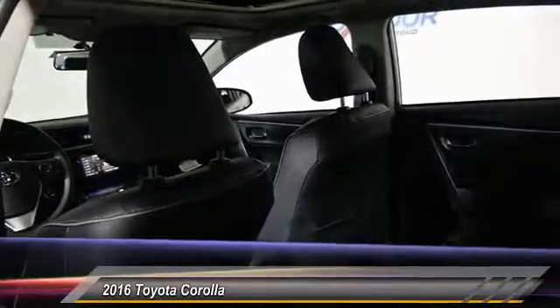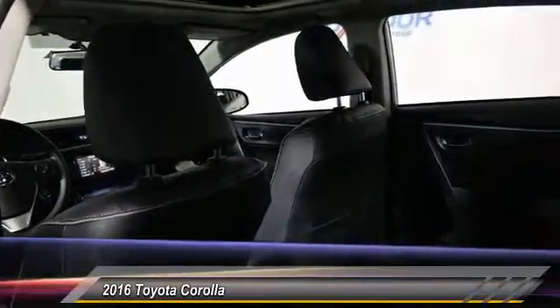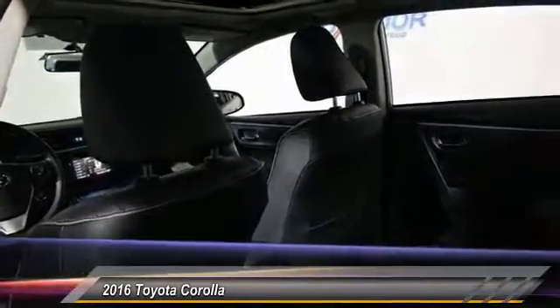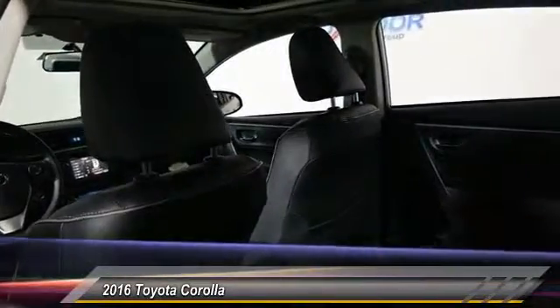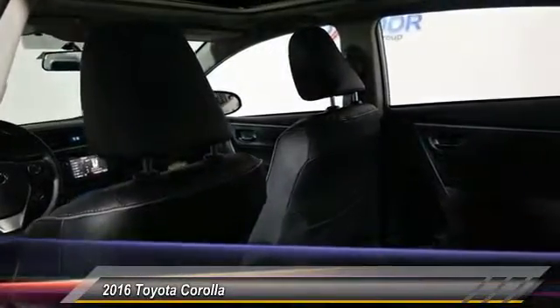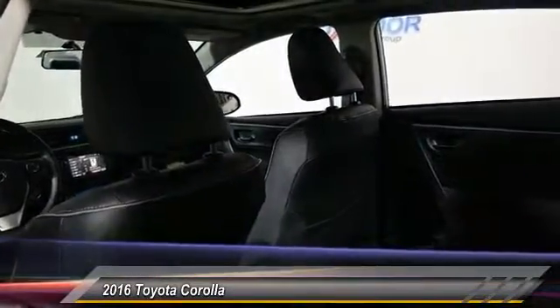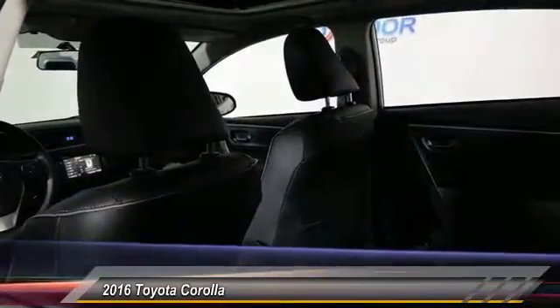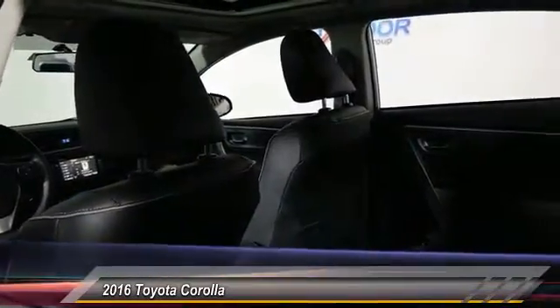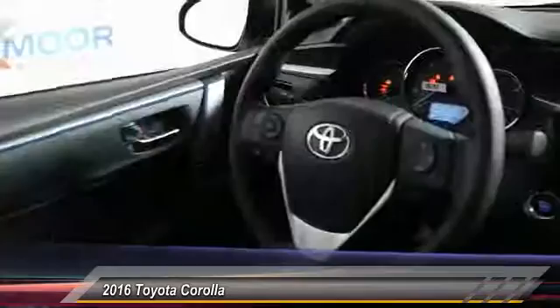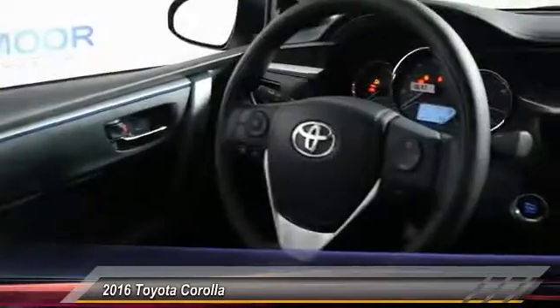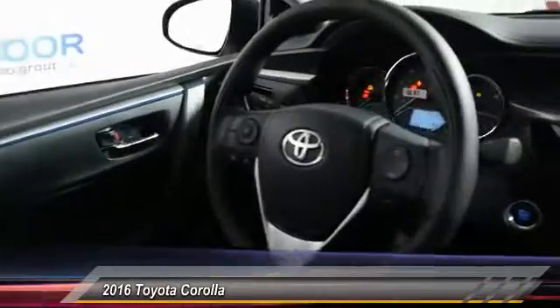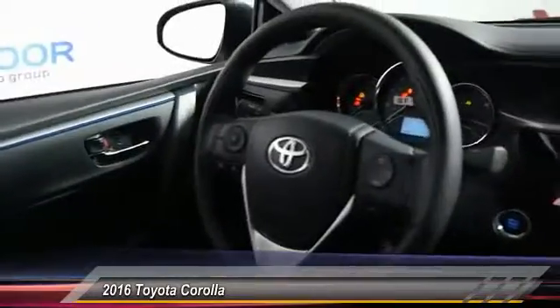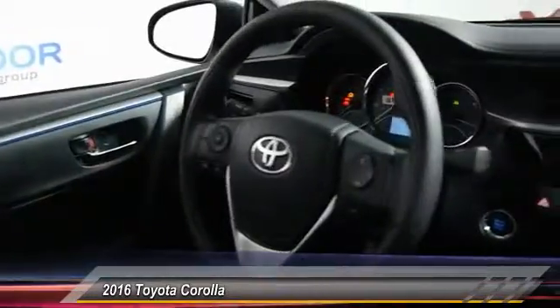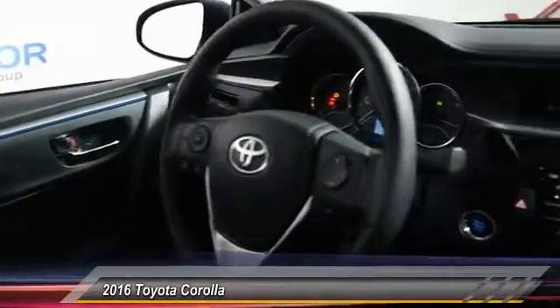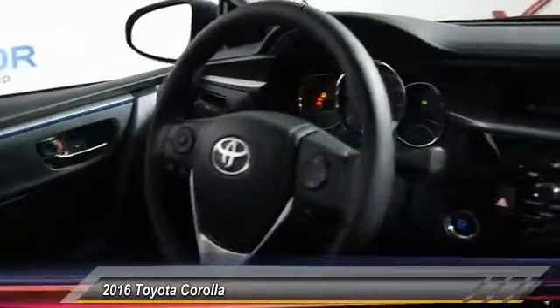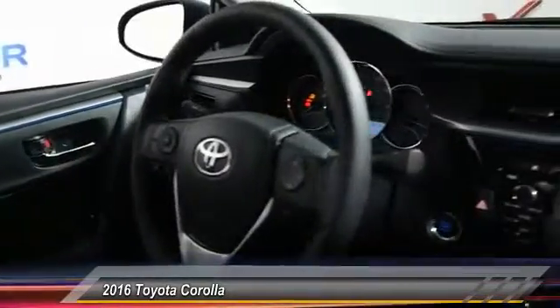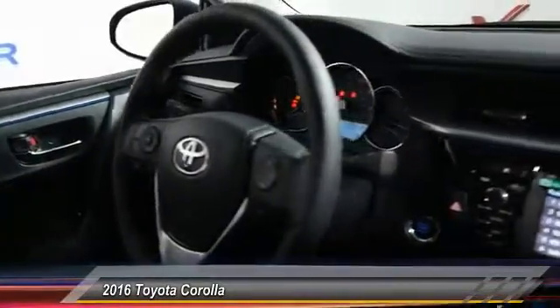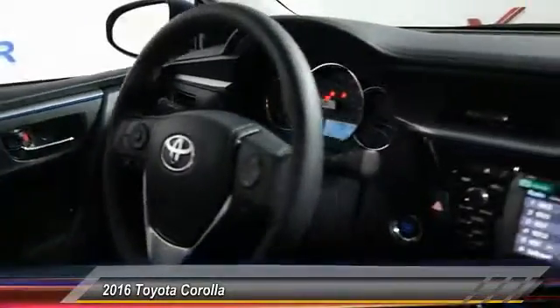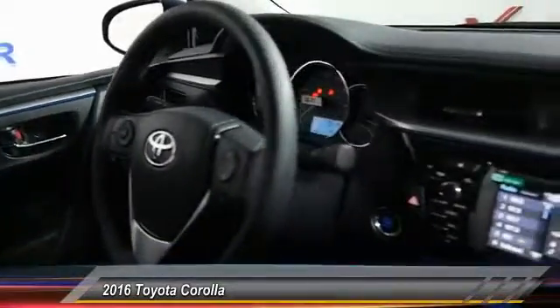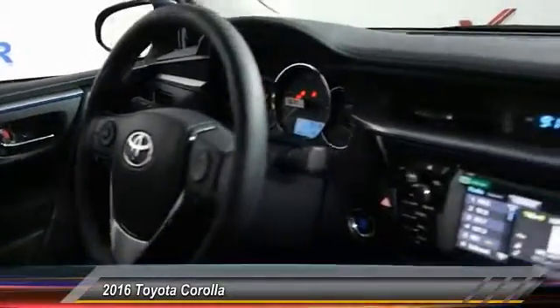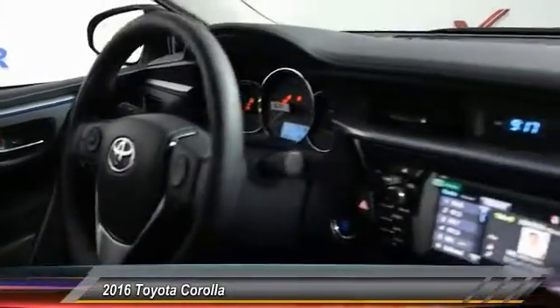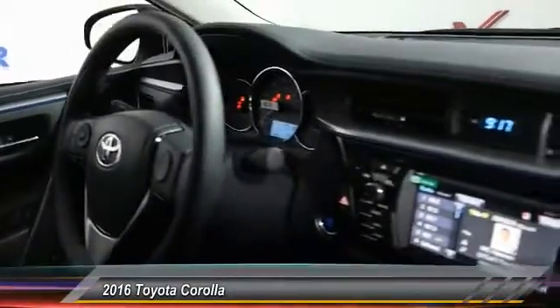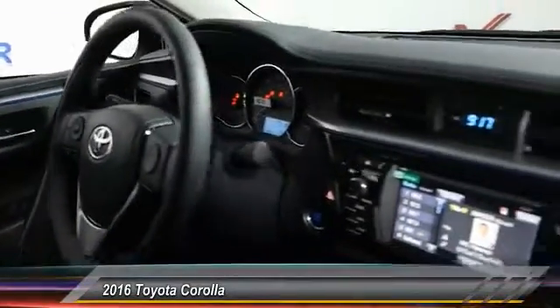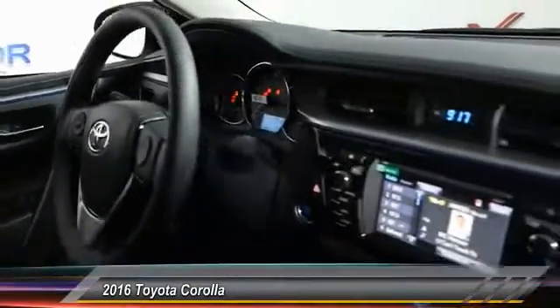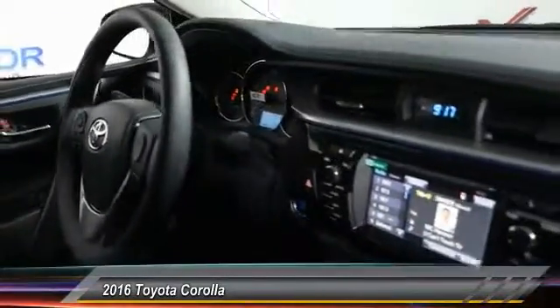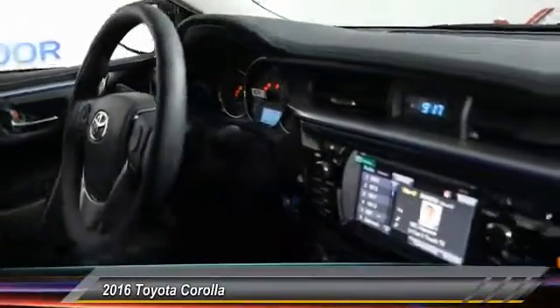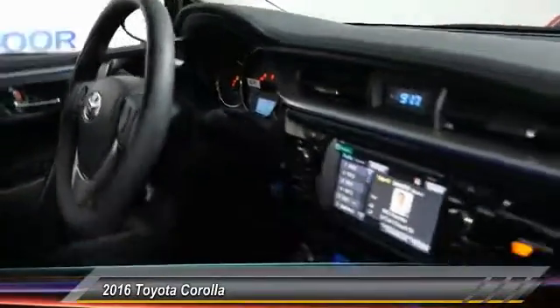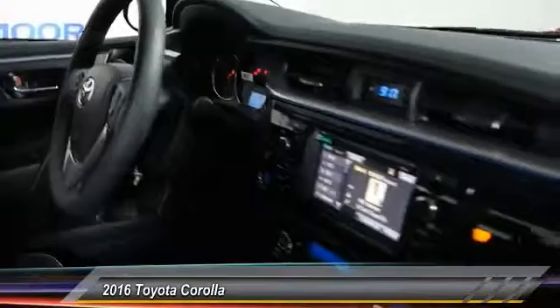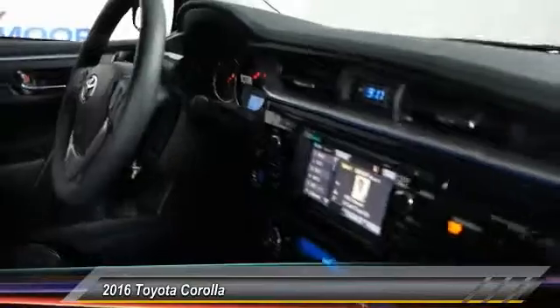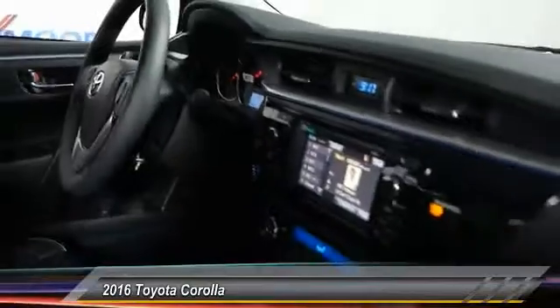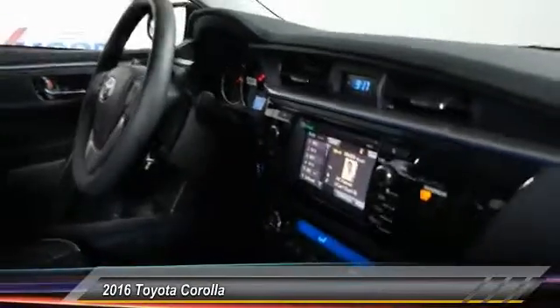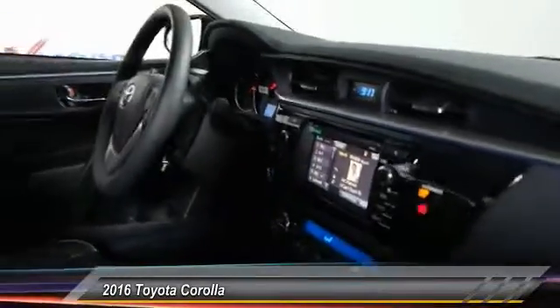Fog lights. Is love at first sight really possible? Let us know when you stop in.